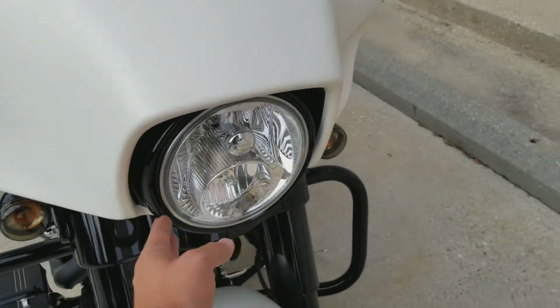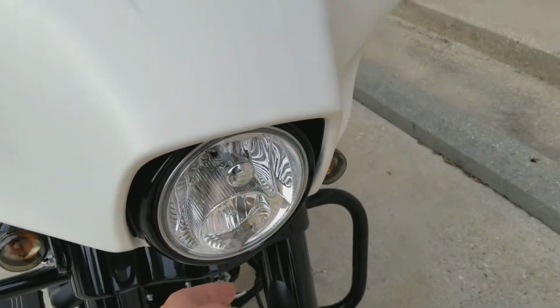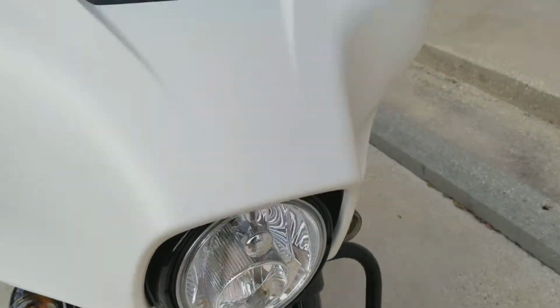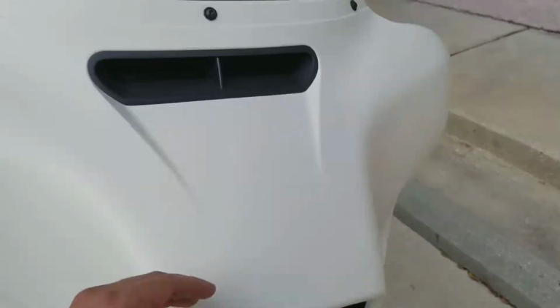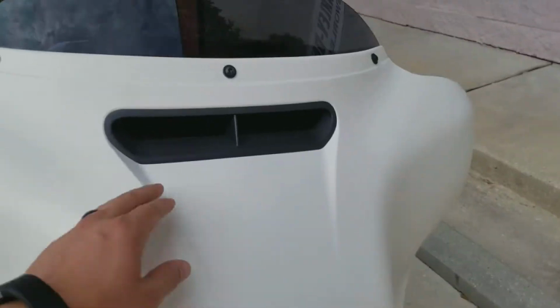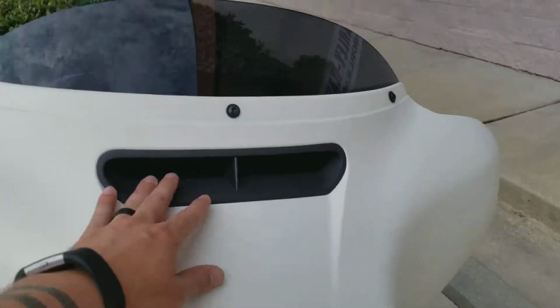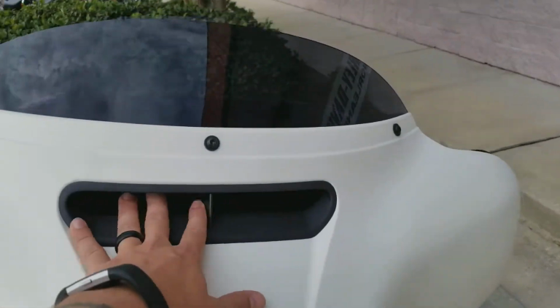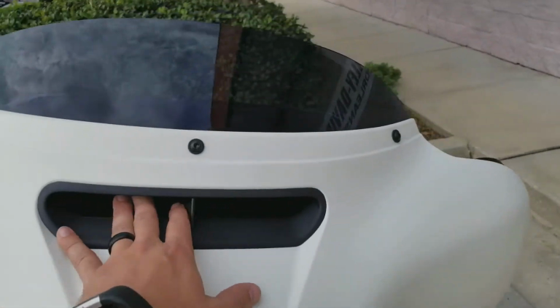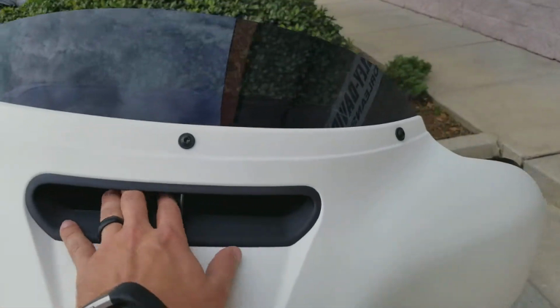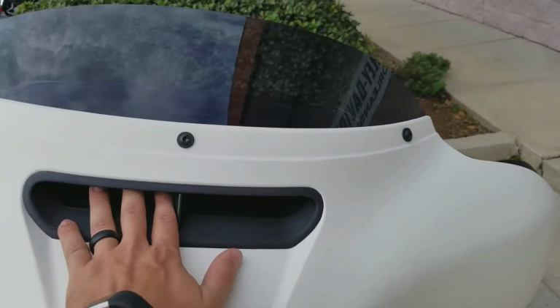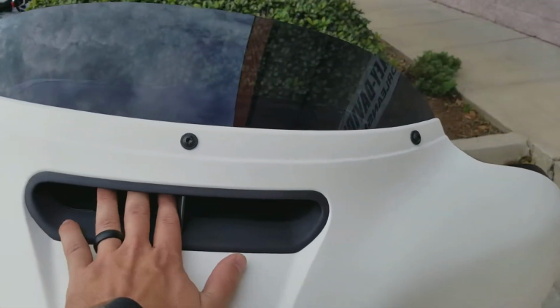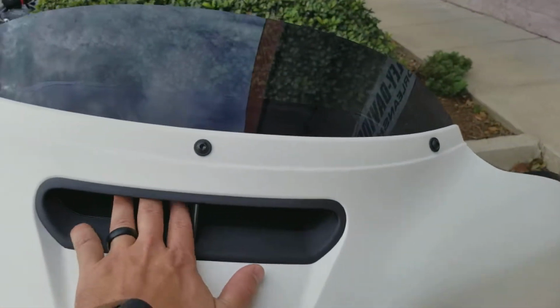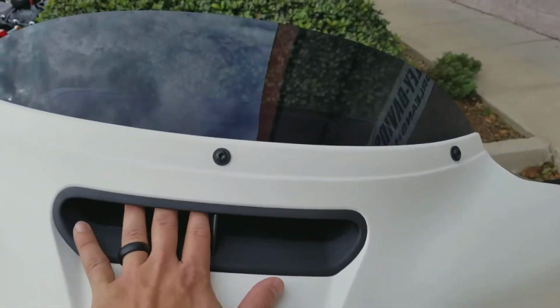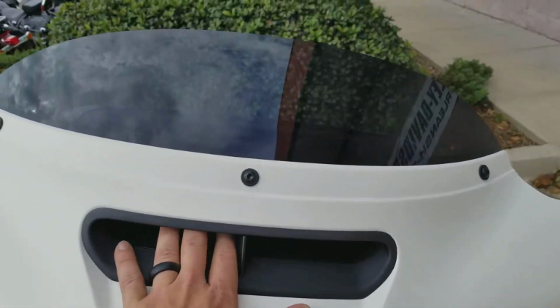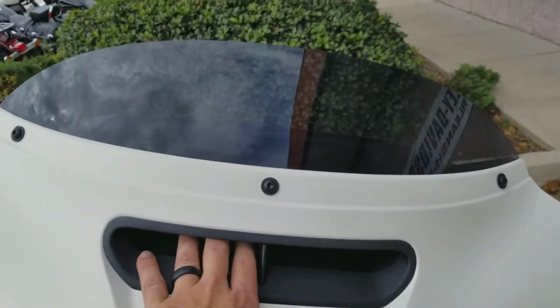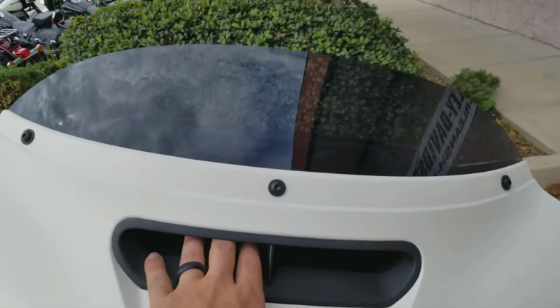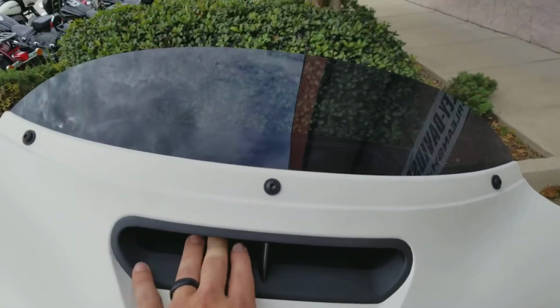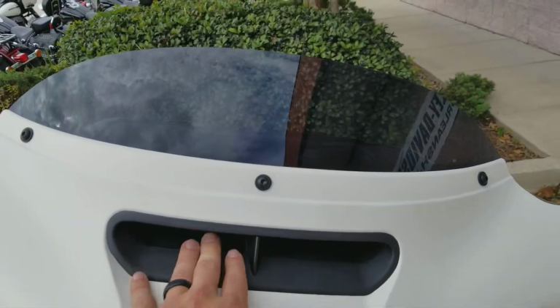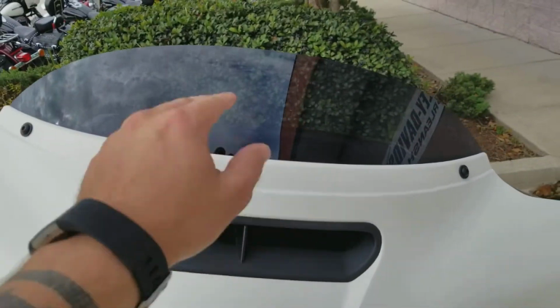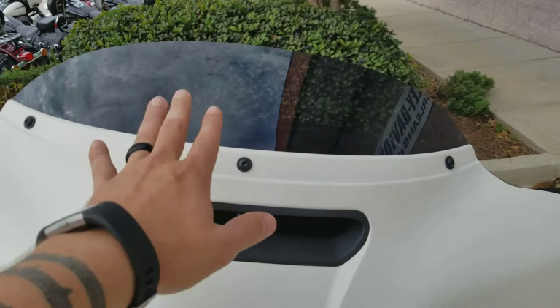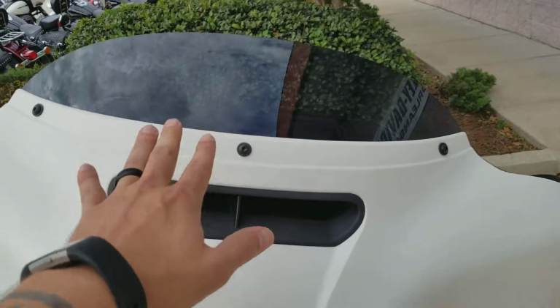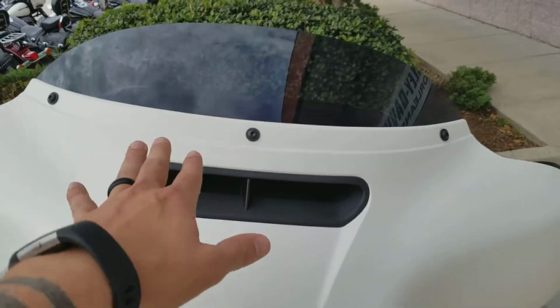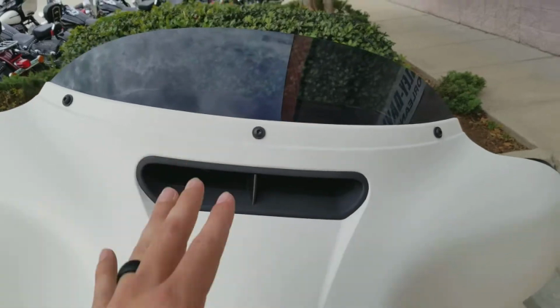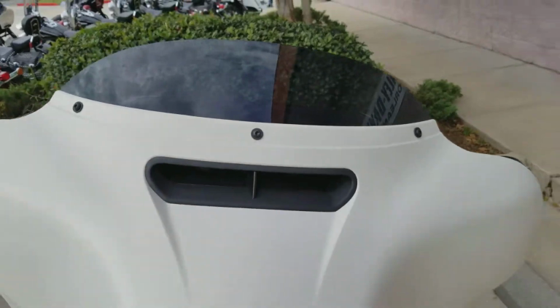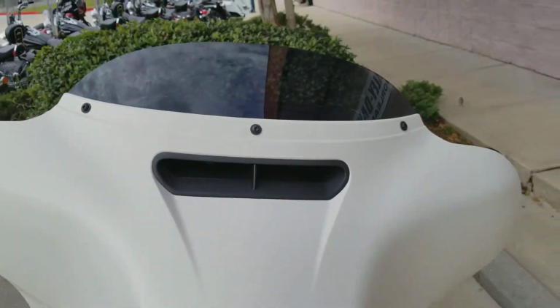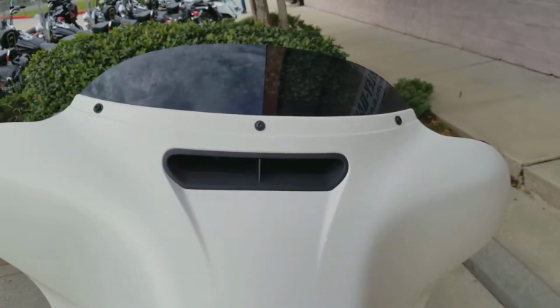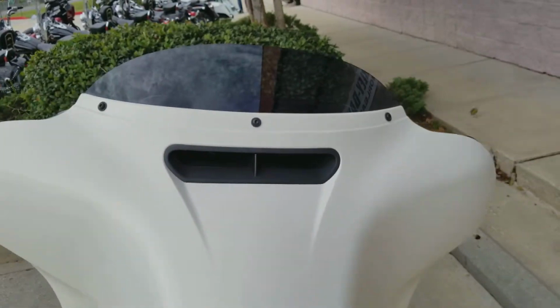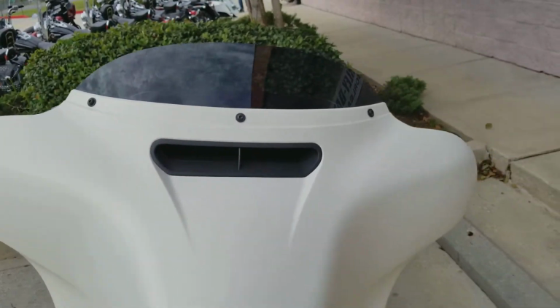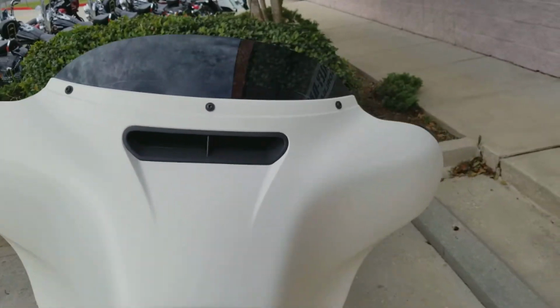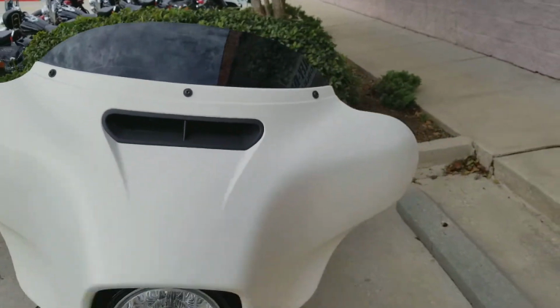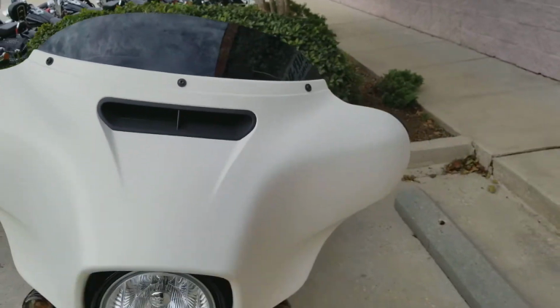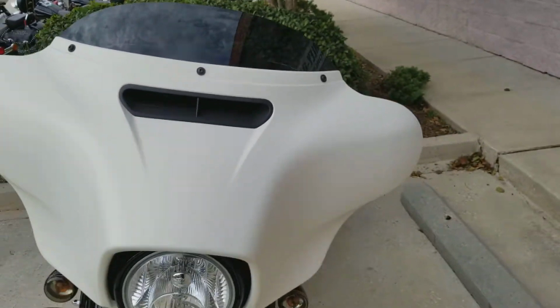The vent system — you can open and close it so you can change the wind buffering whenever you're rolling down the interstate.